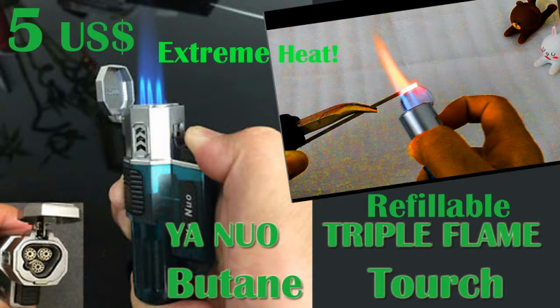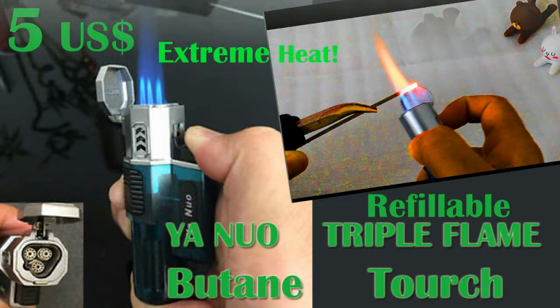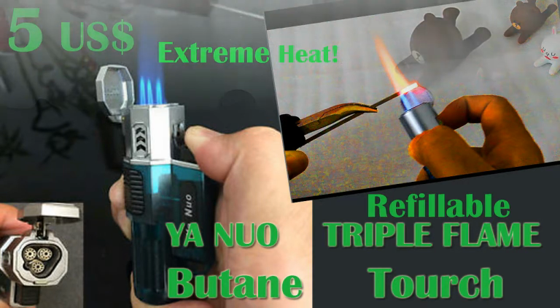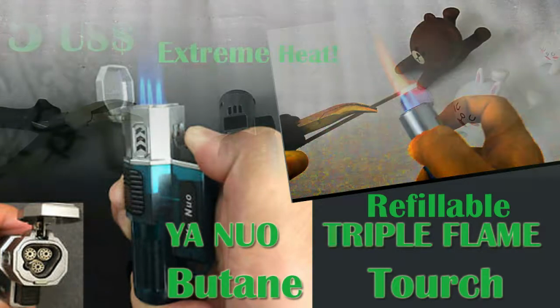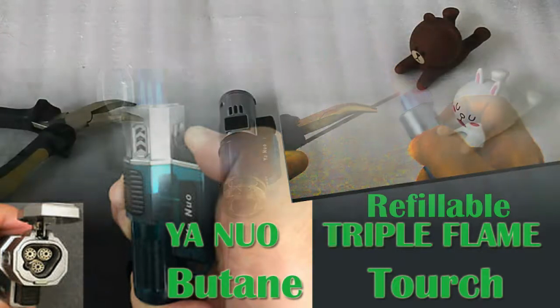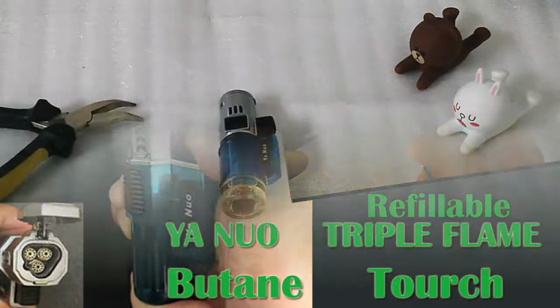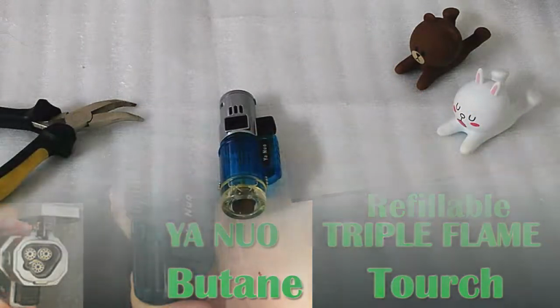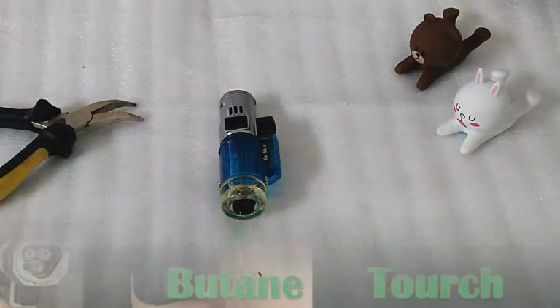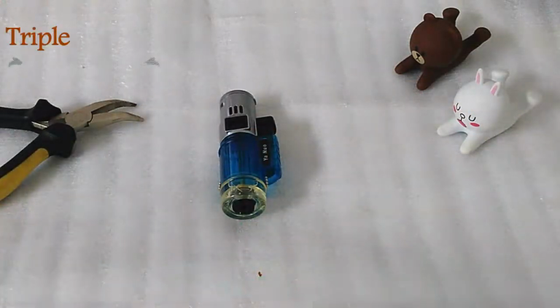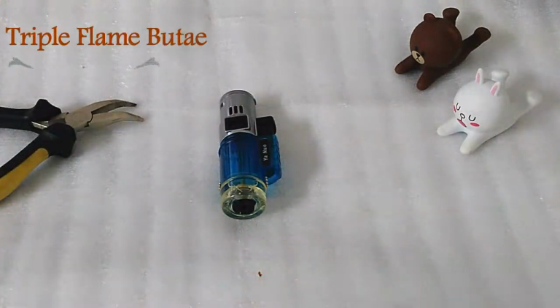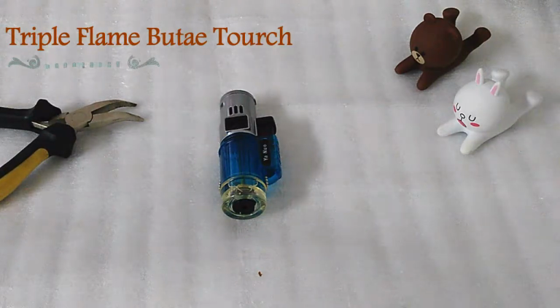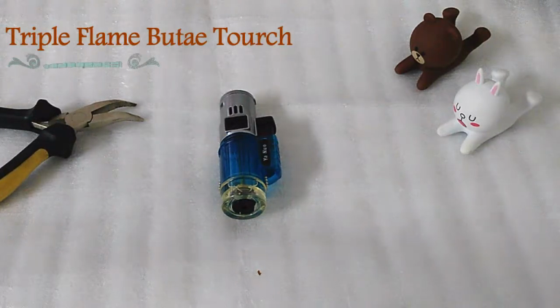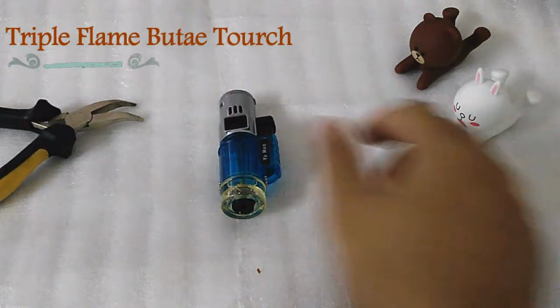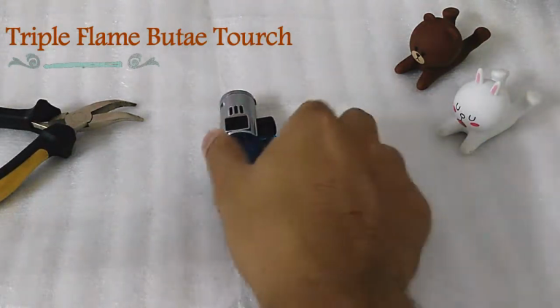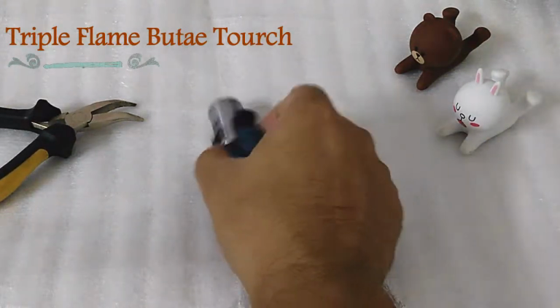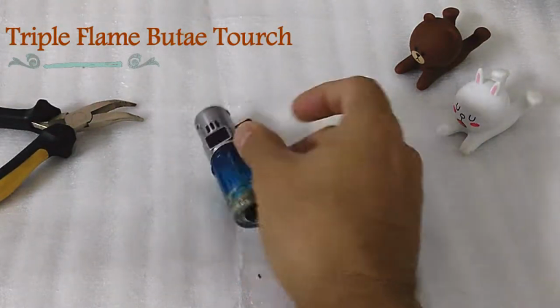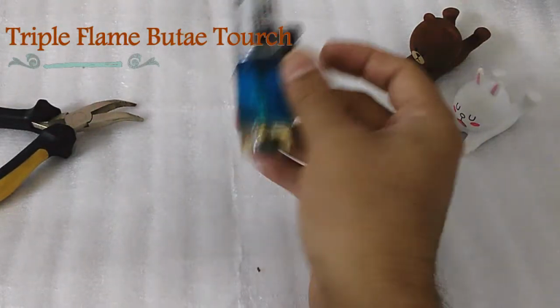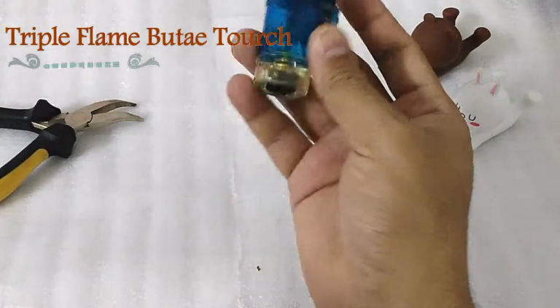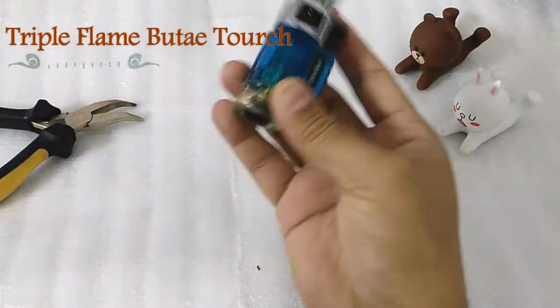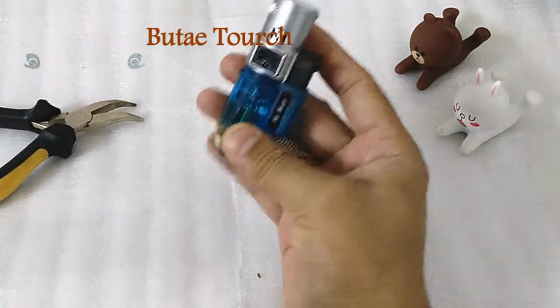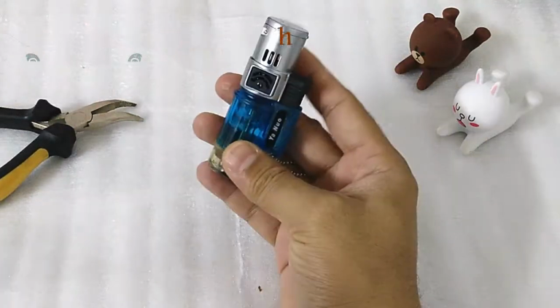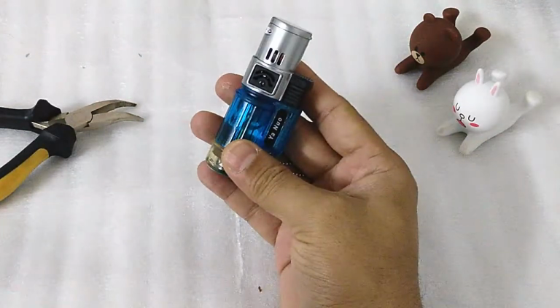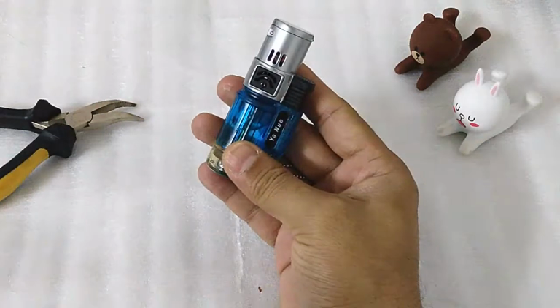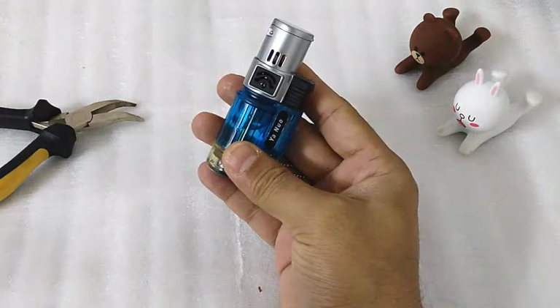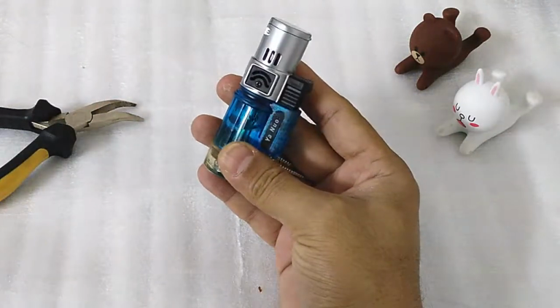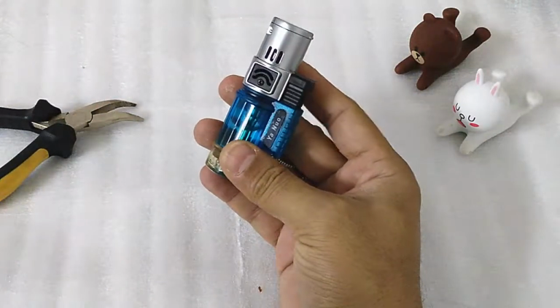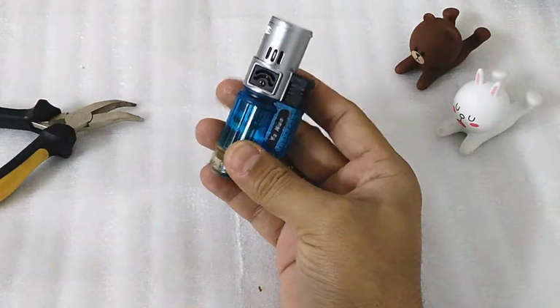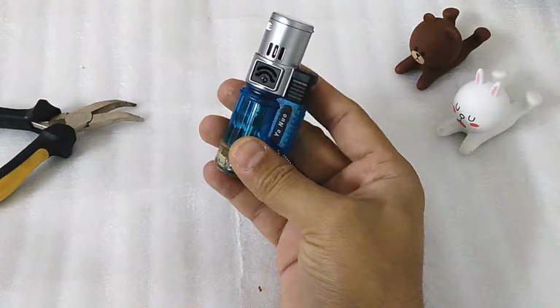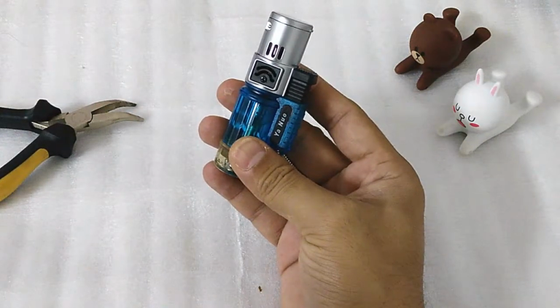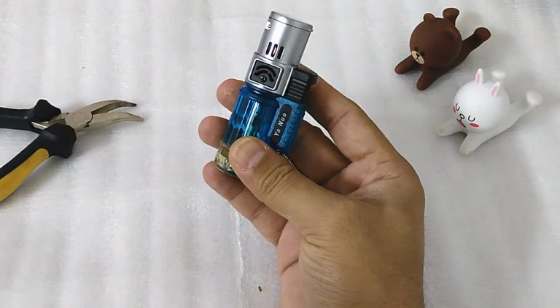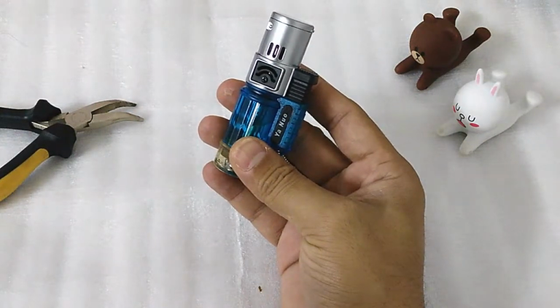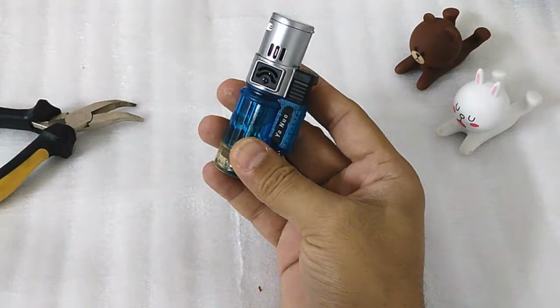Hello everyone, today I would like to do a very quick review about this butane torch.